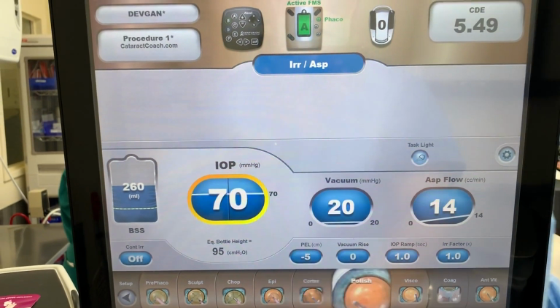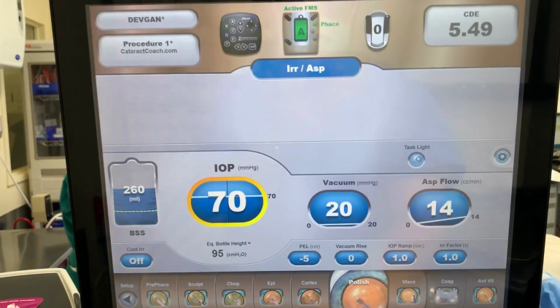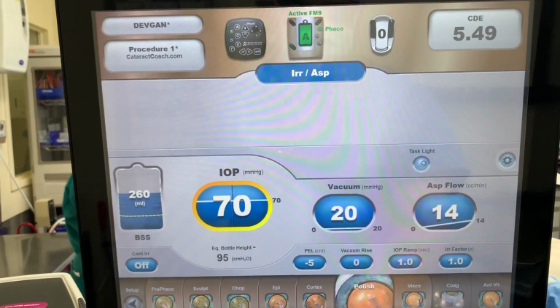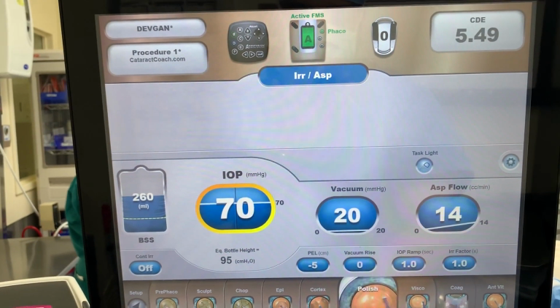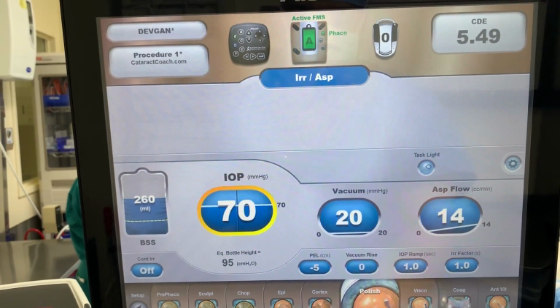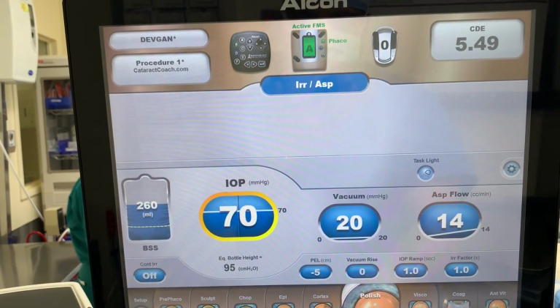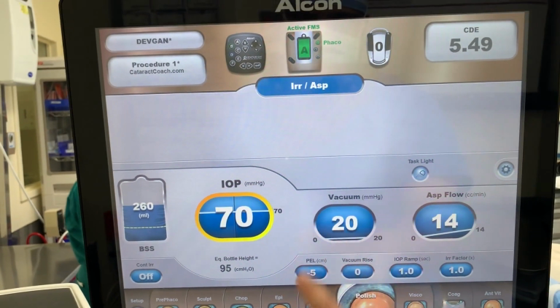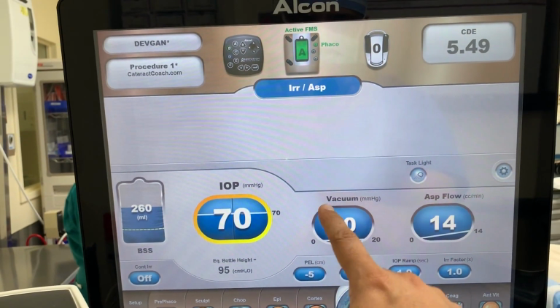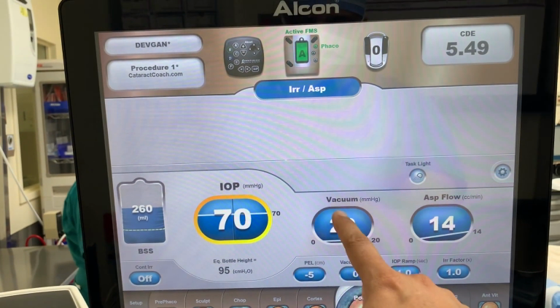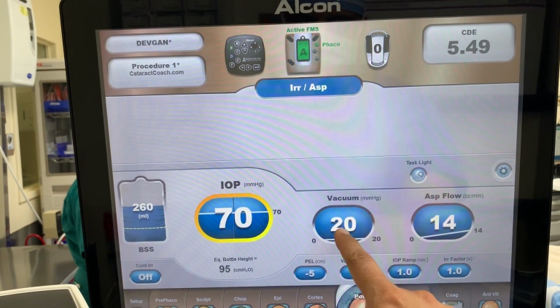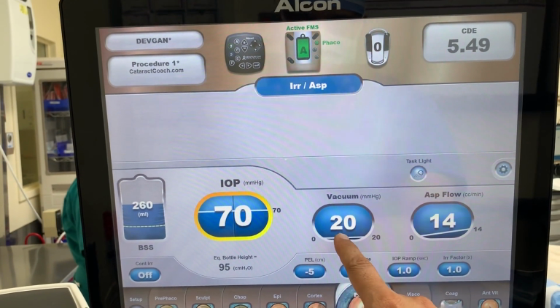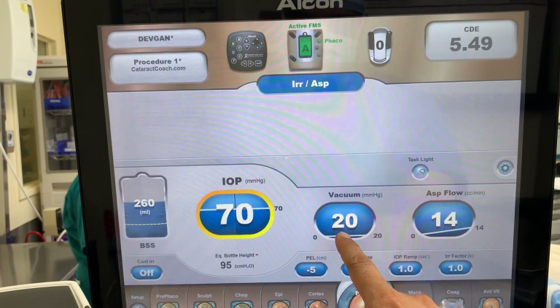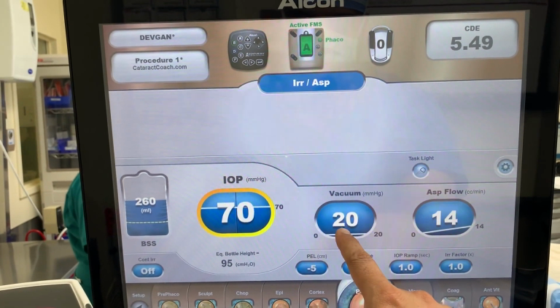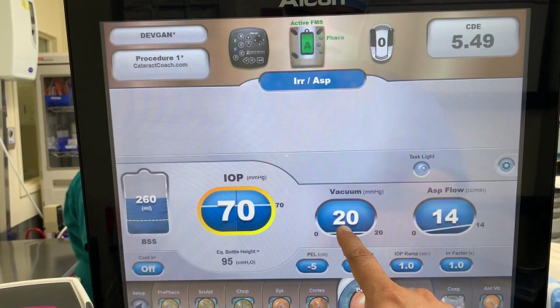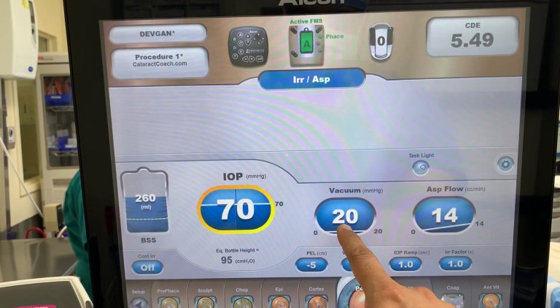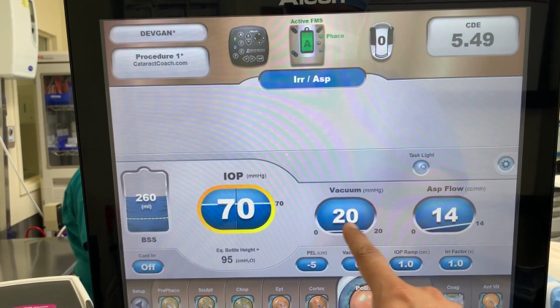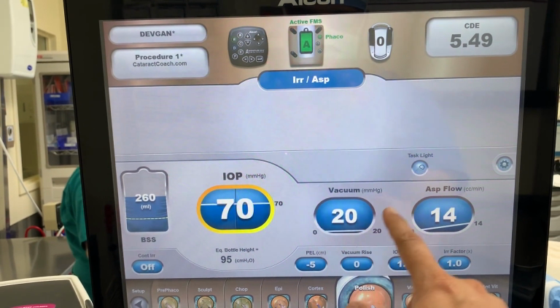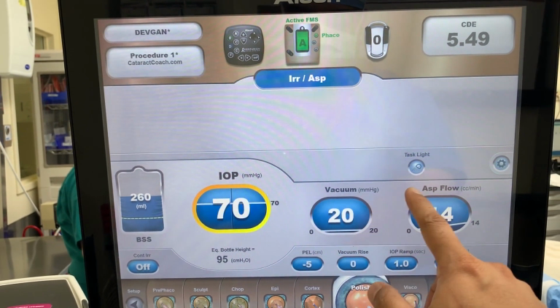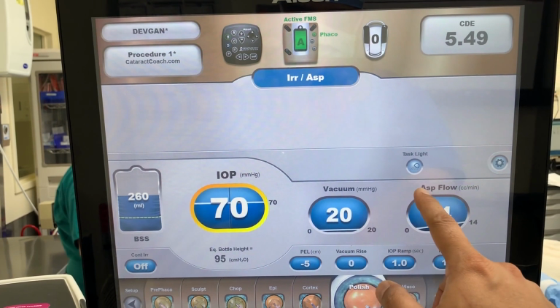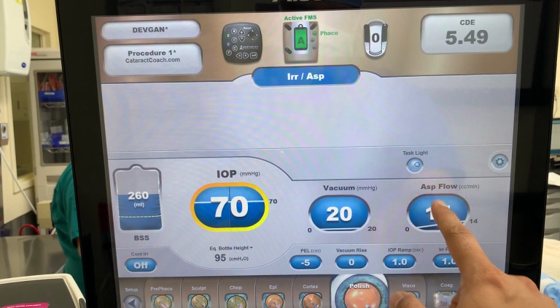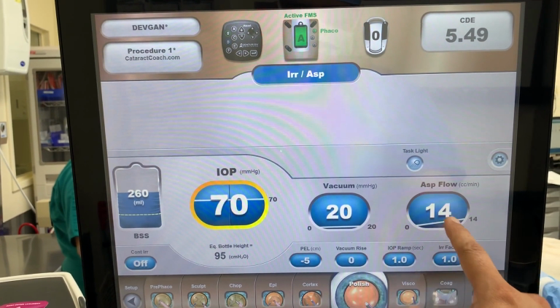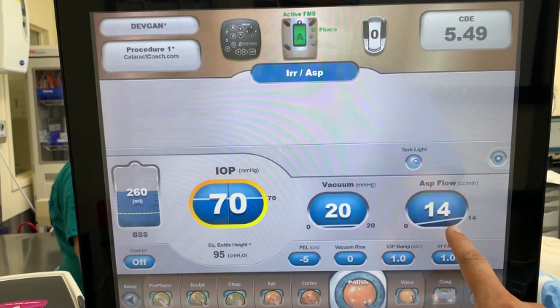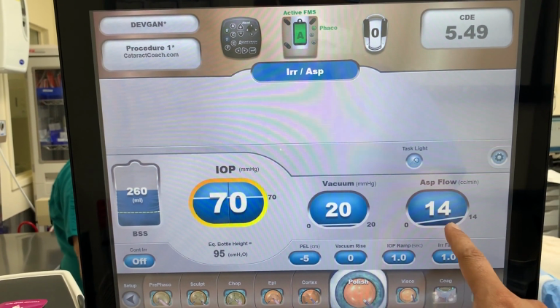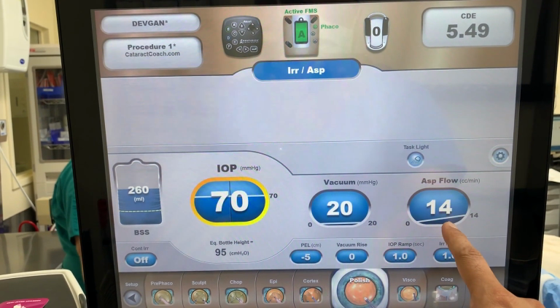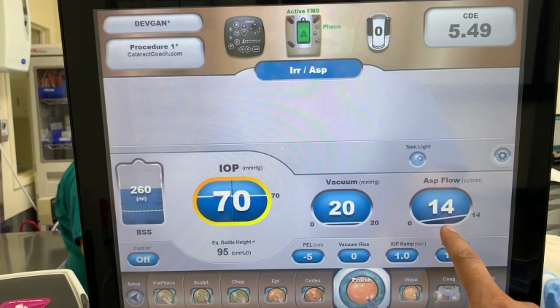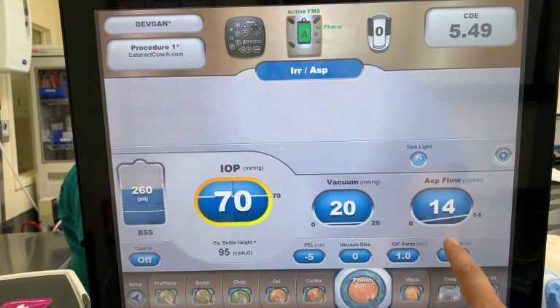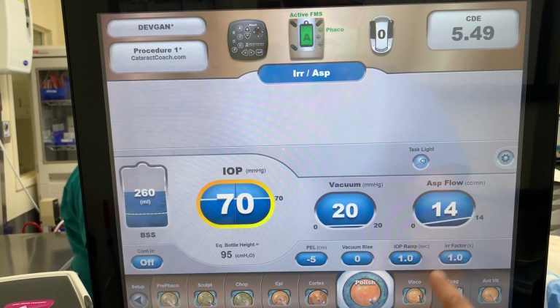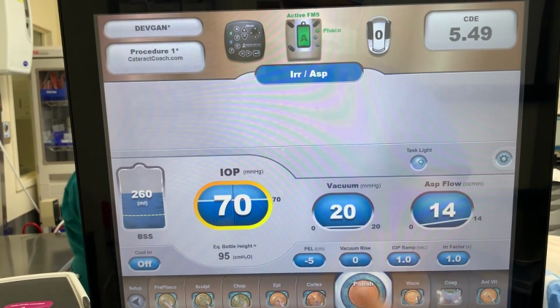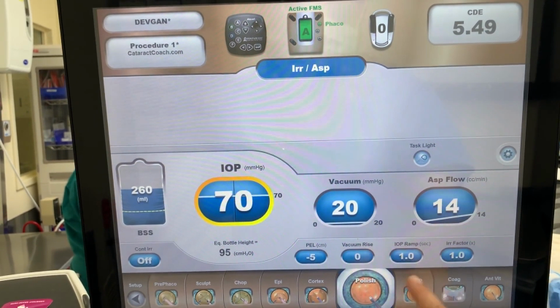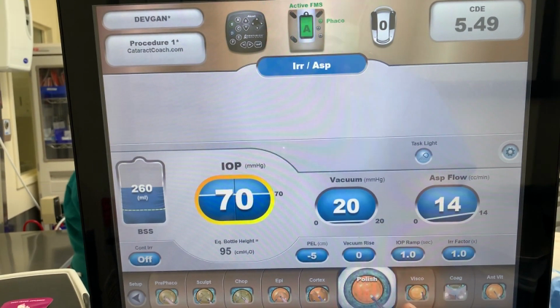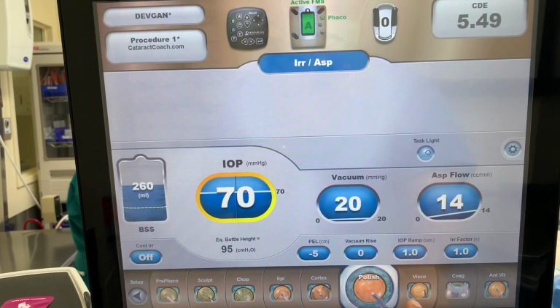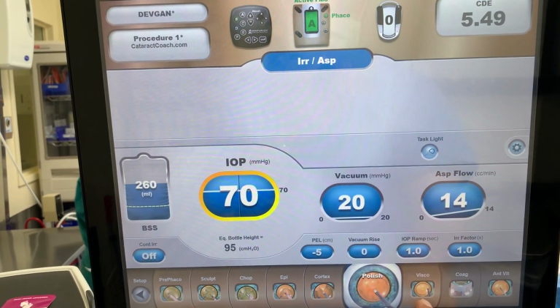Polish mode — again, low flow, low vacuum settings. You want to barely touch the capsule.